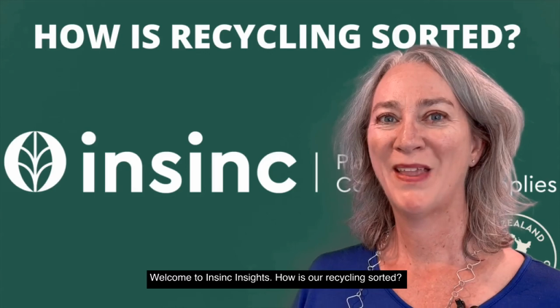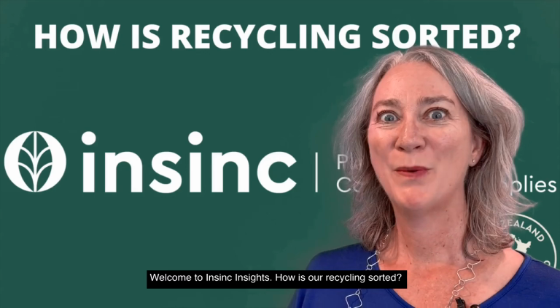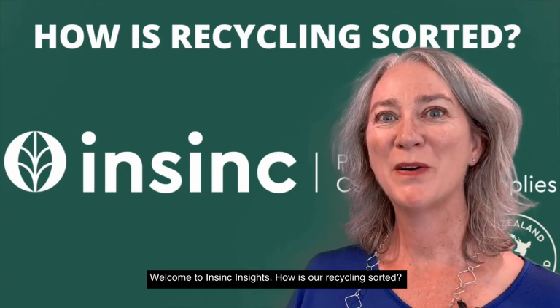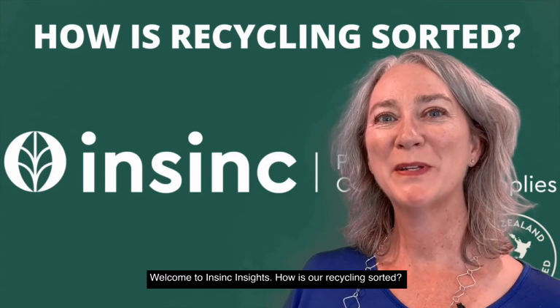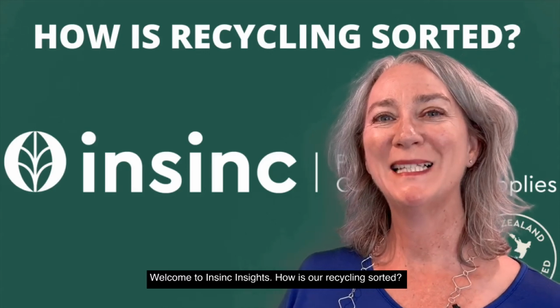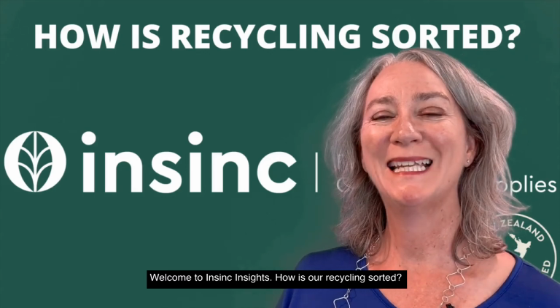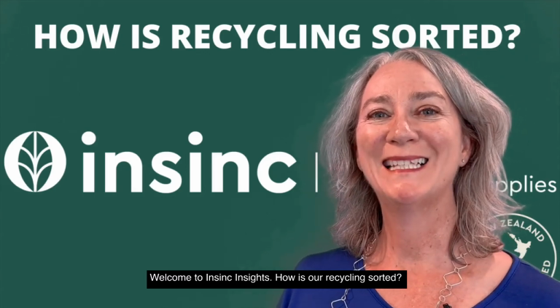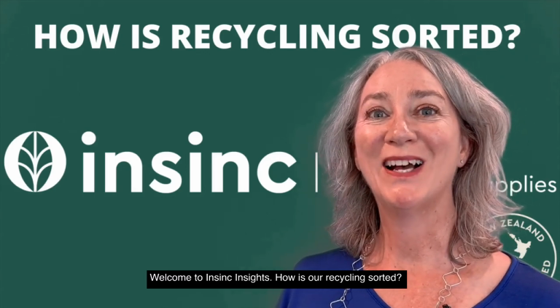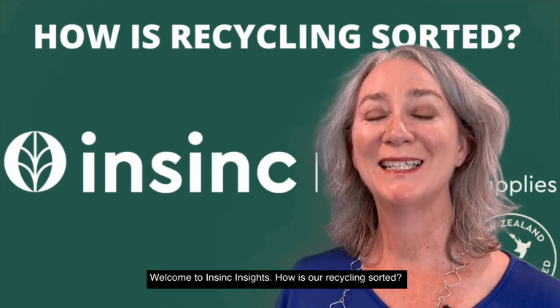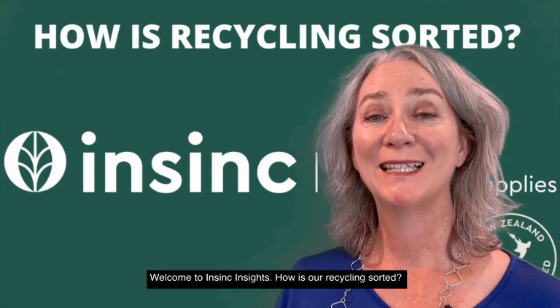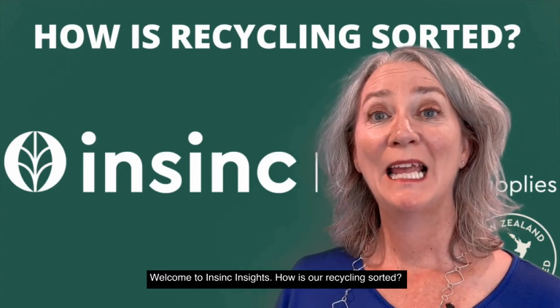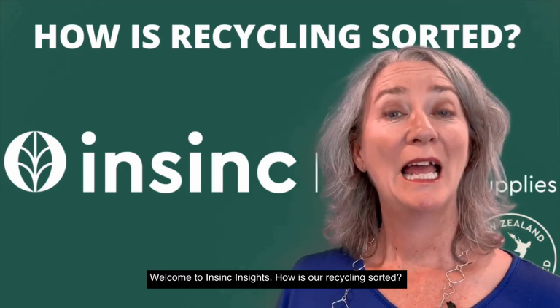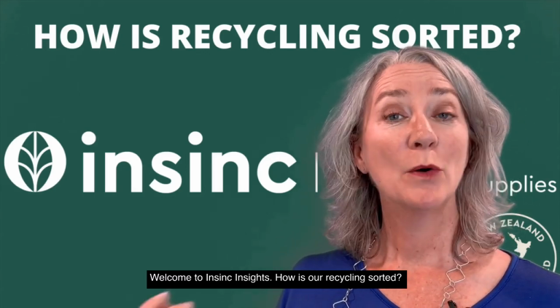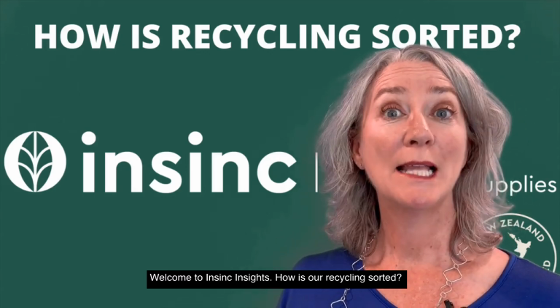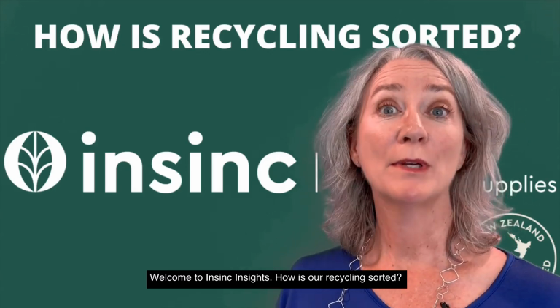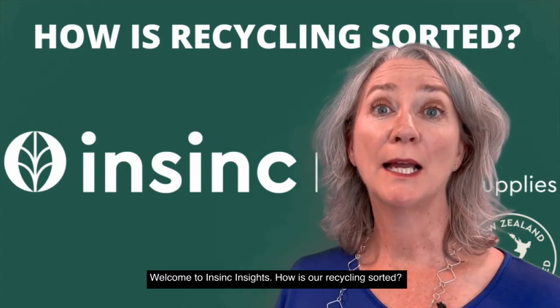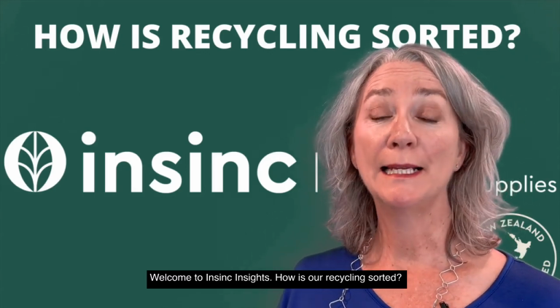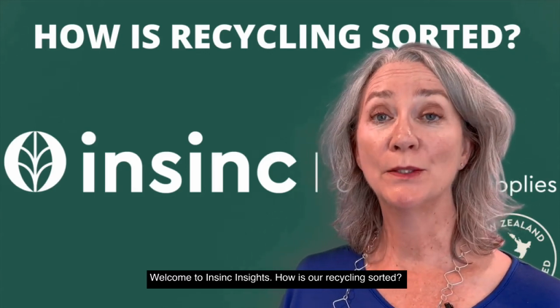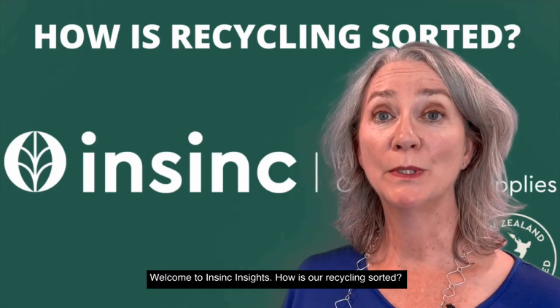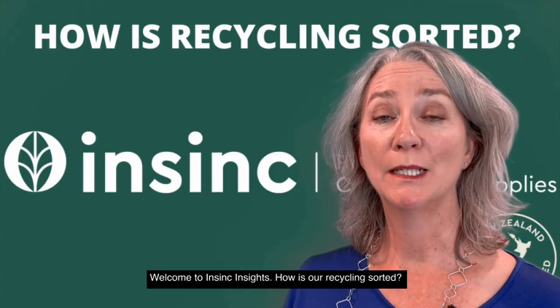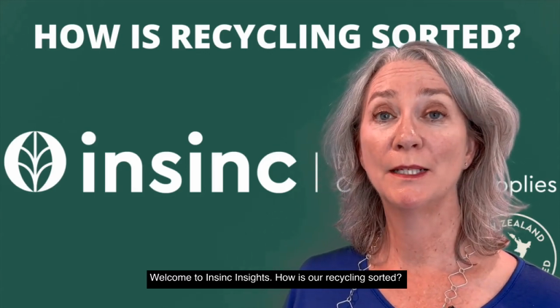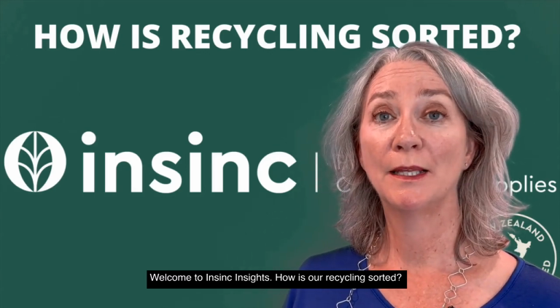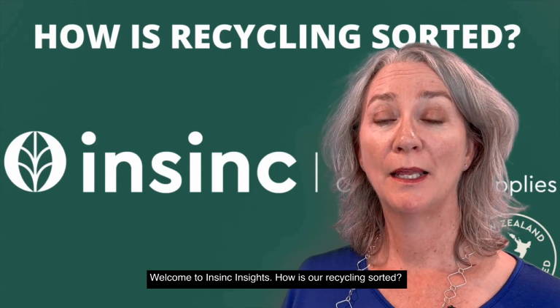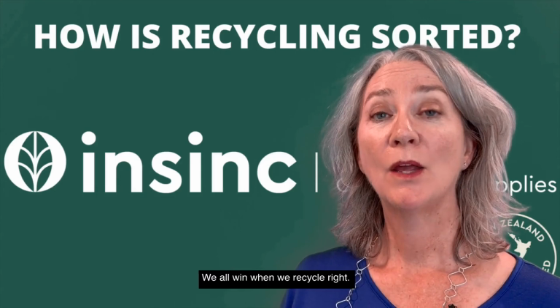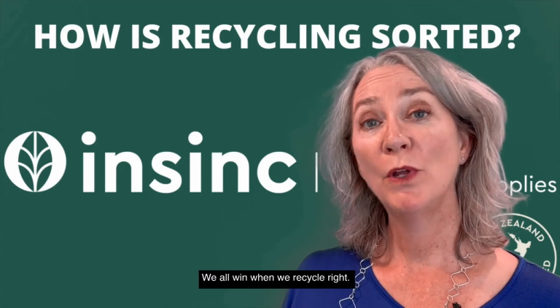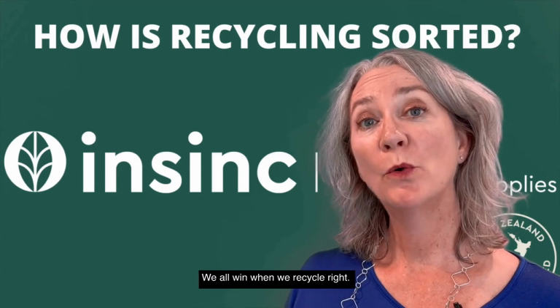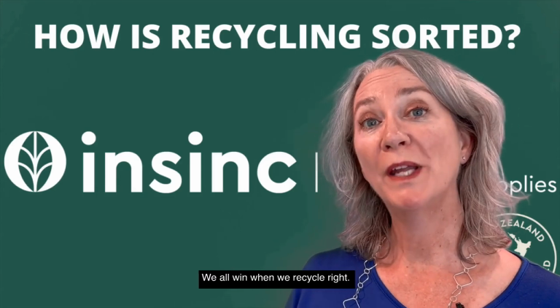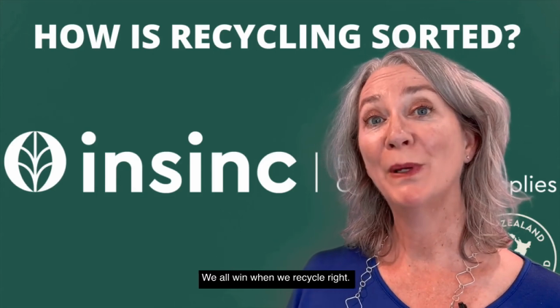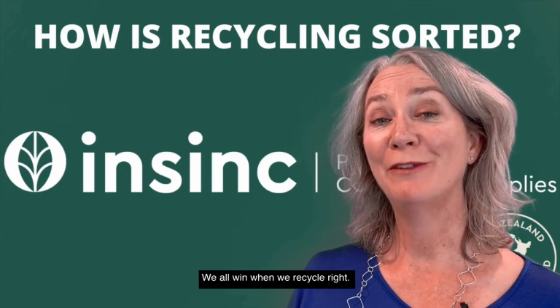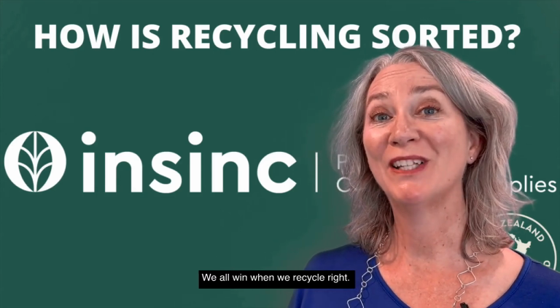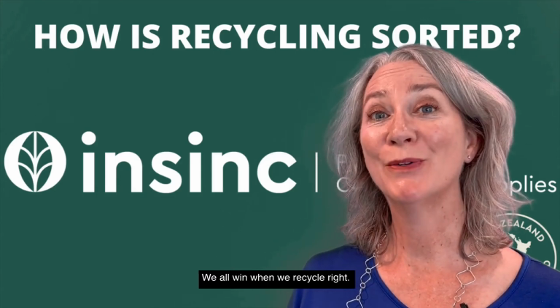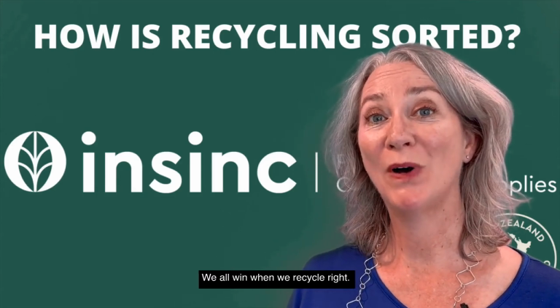Welcome to InSync Insights. How is our recycling sorted? We all win when we recycle right.